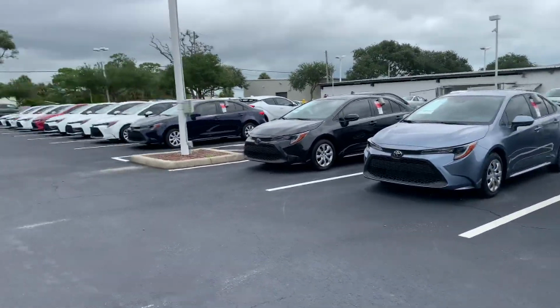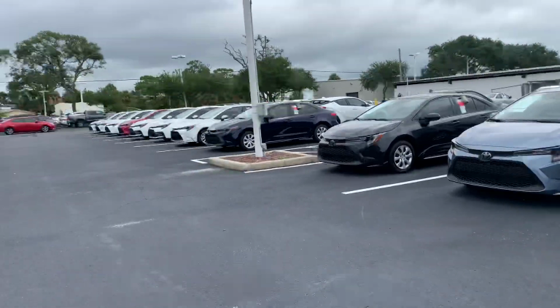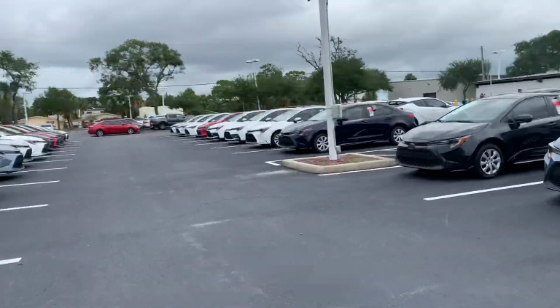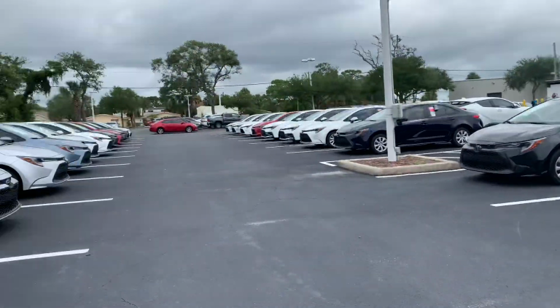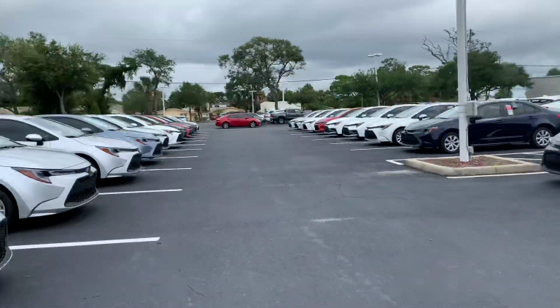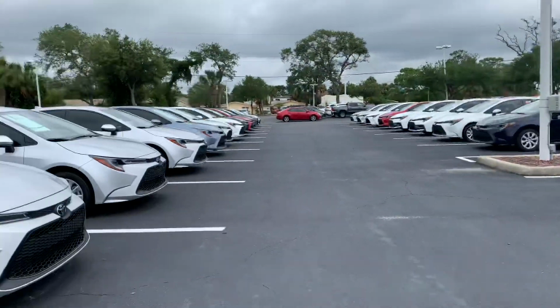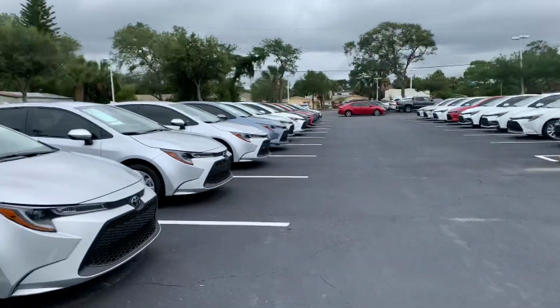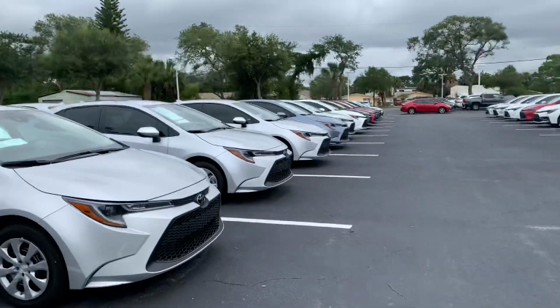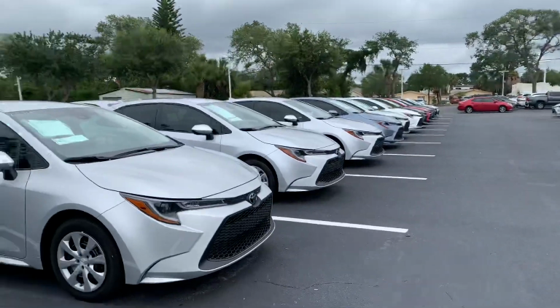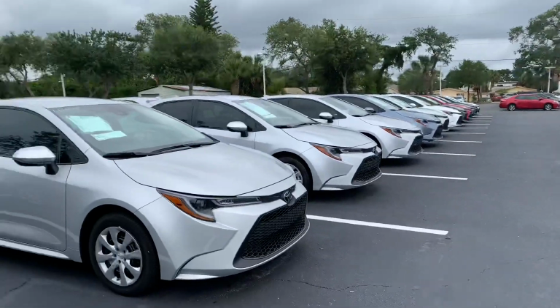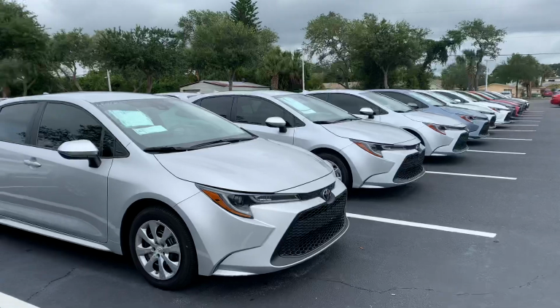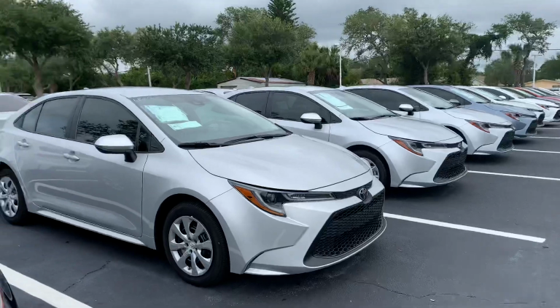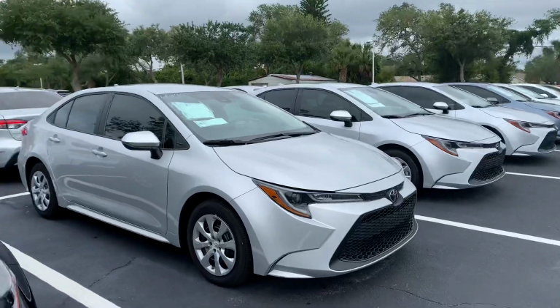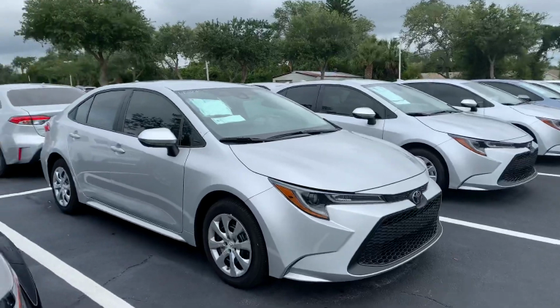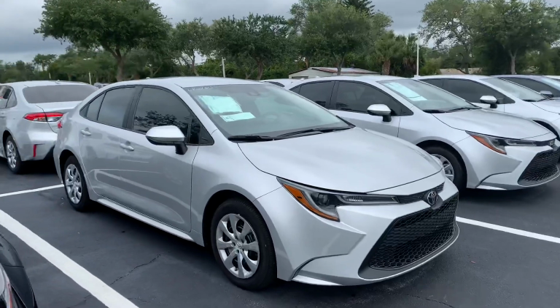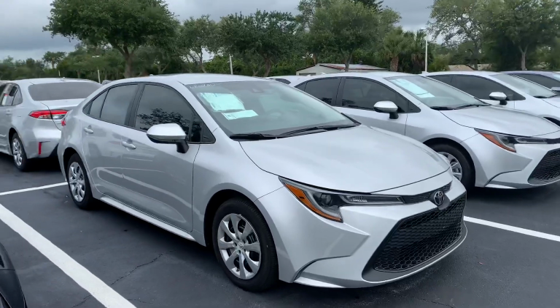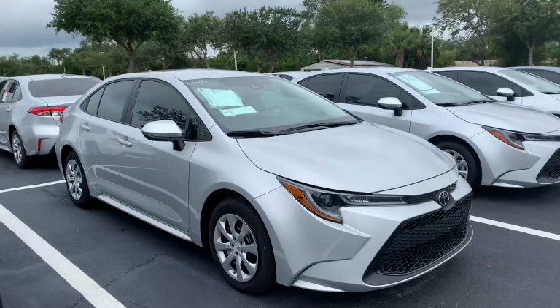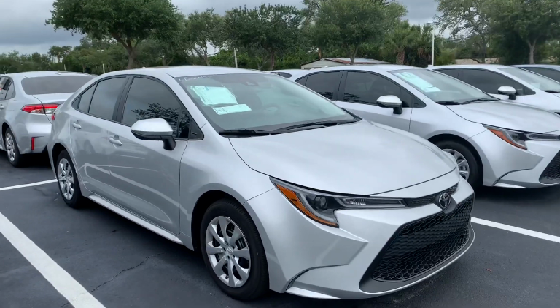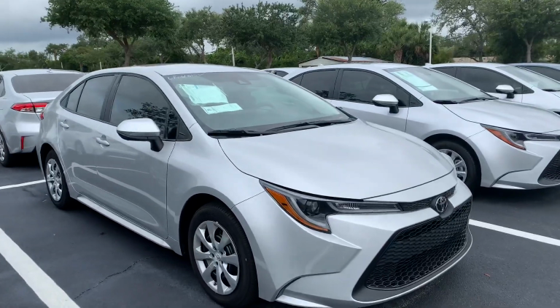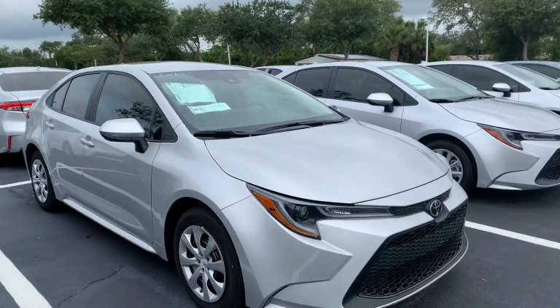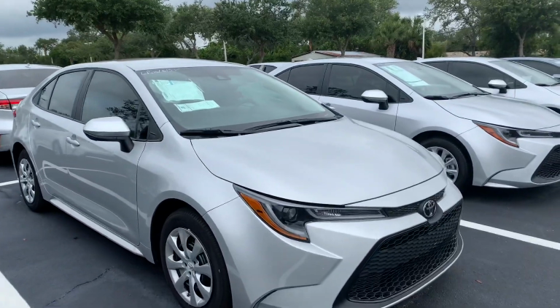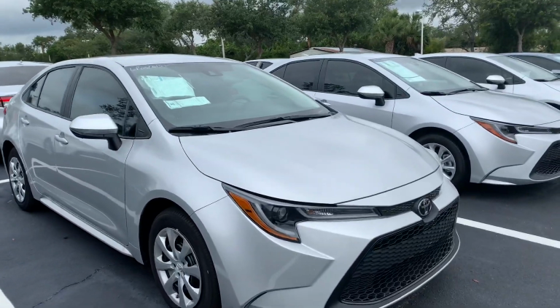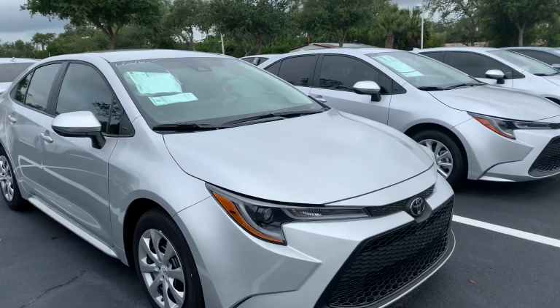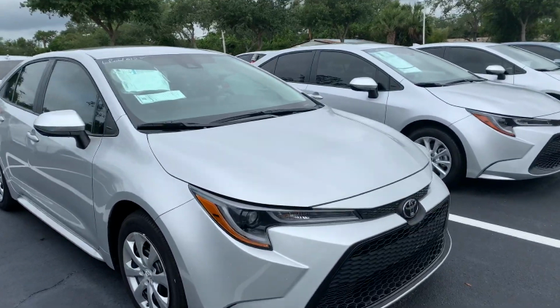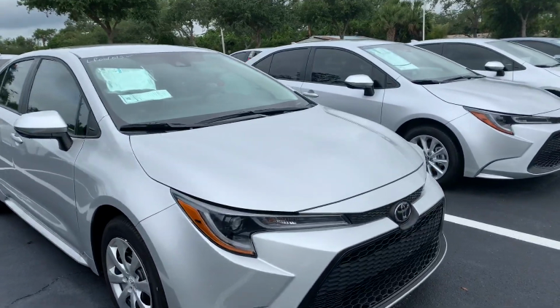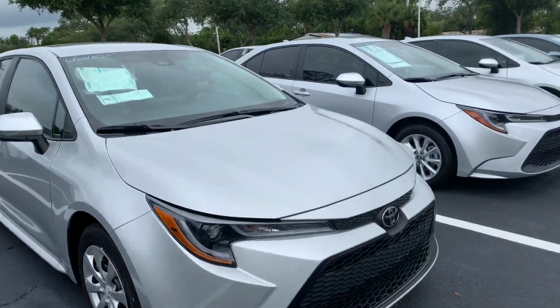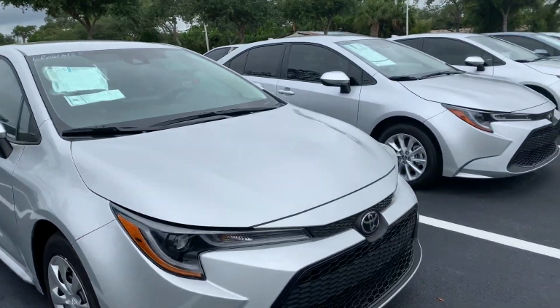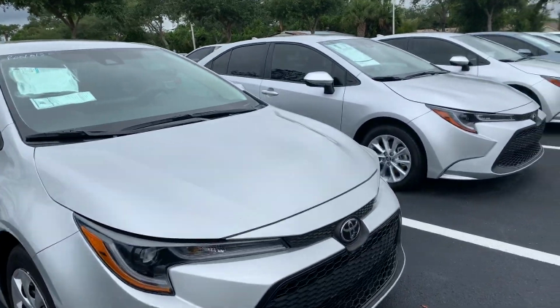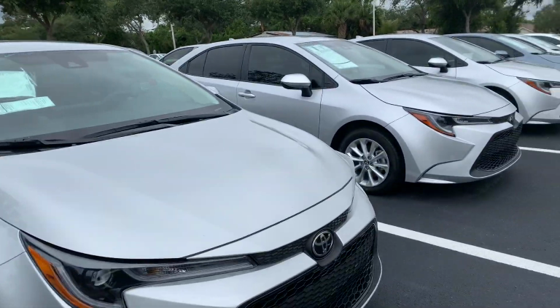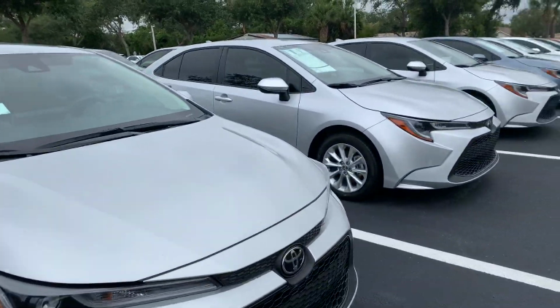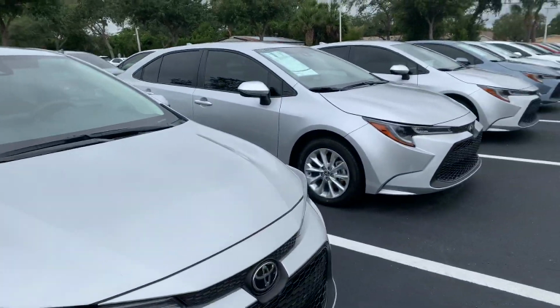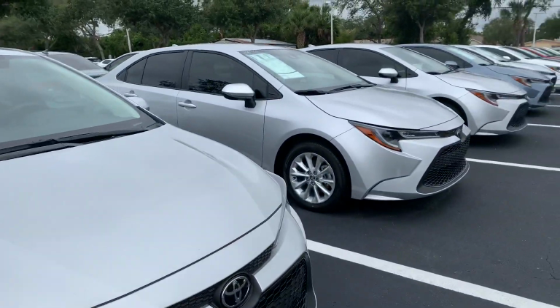Both hybrids and non-hybrids are available, so come on by, pick whichever one you like, and we can take it for a test drive.